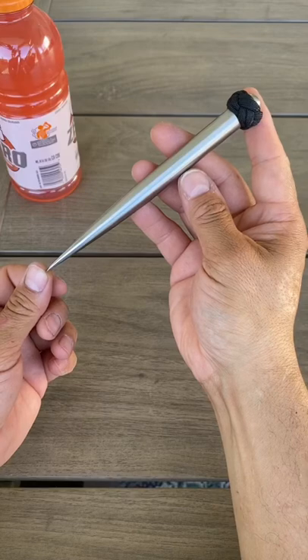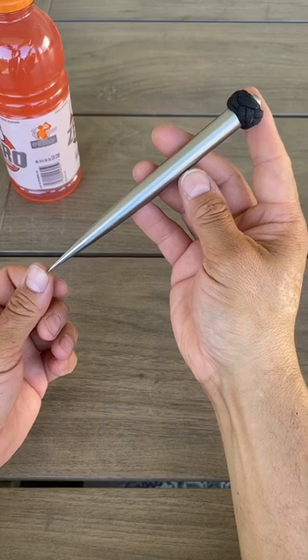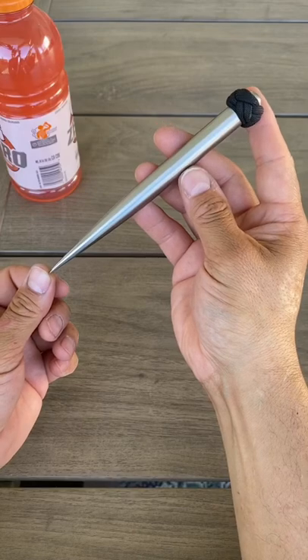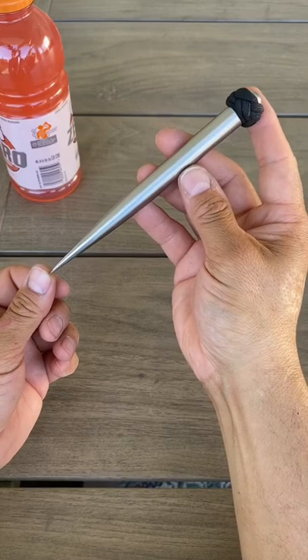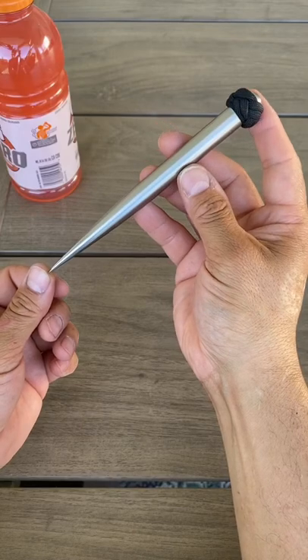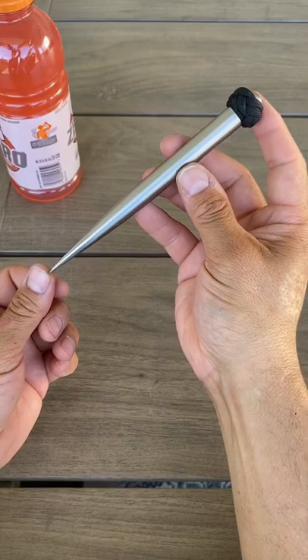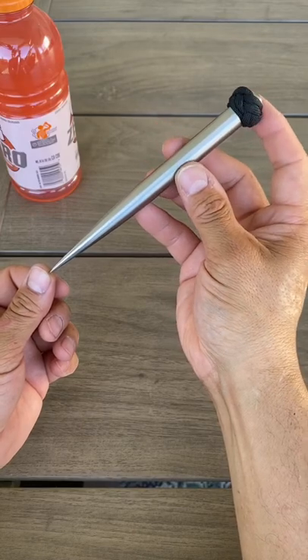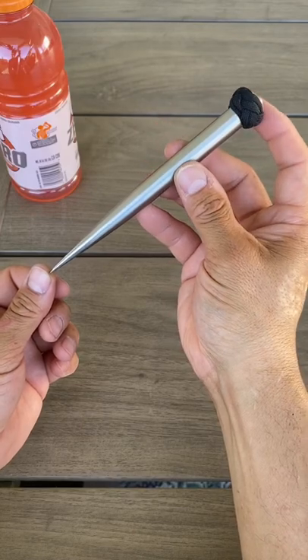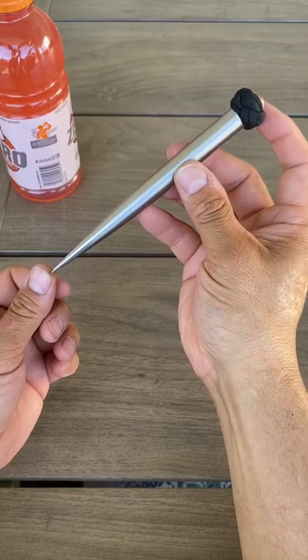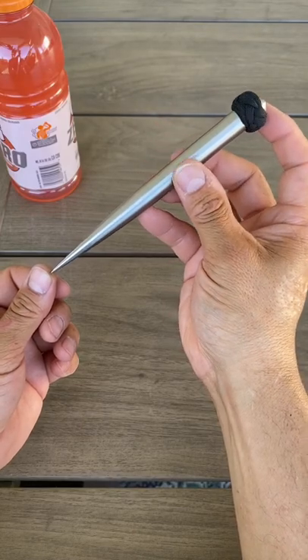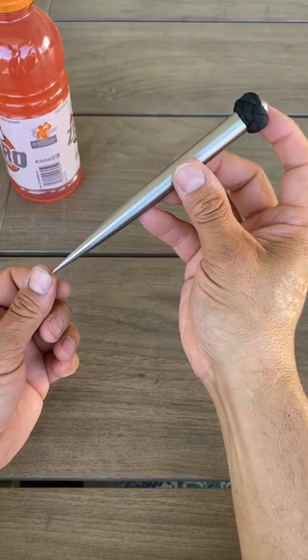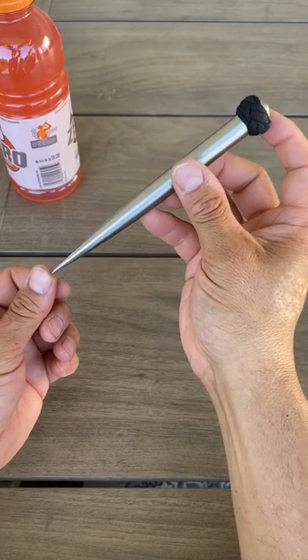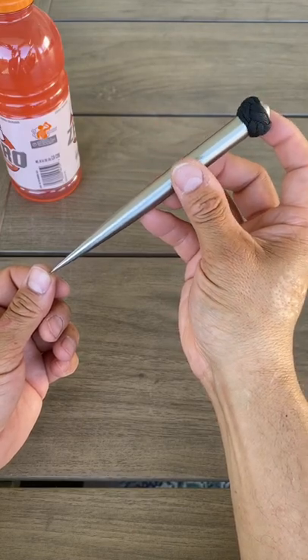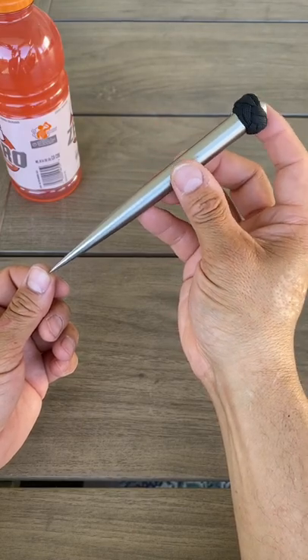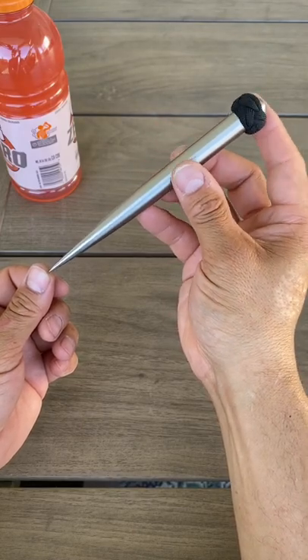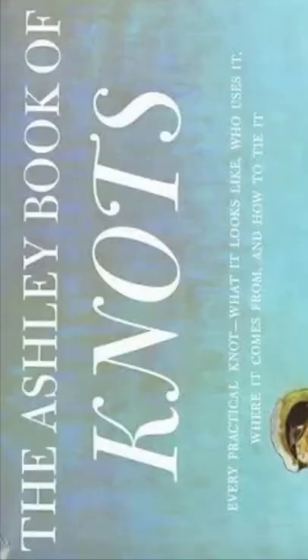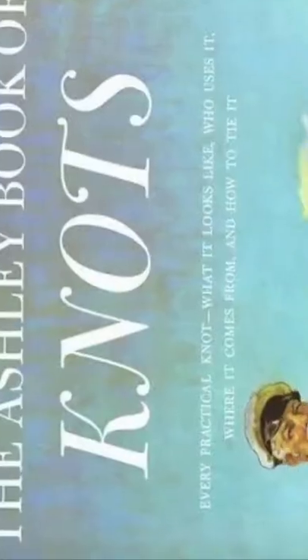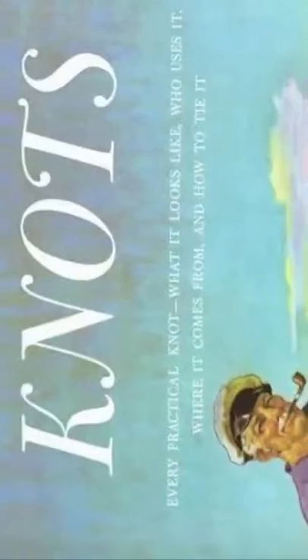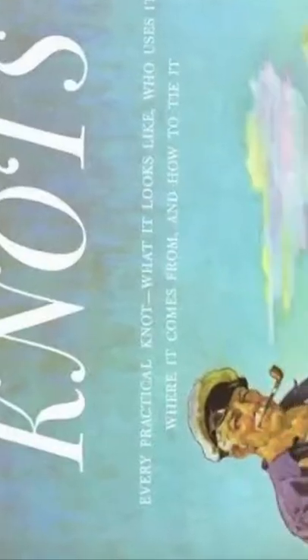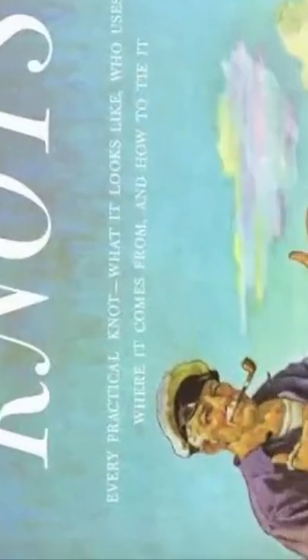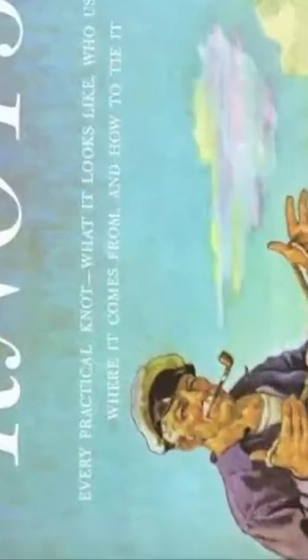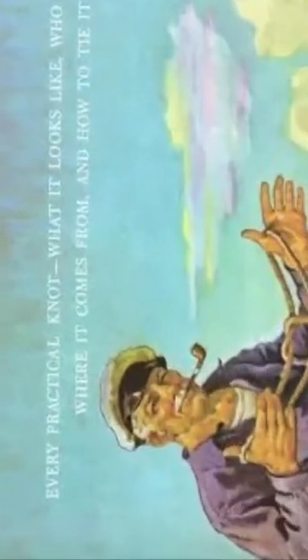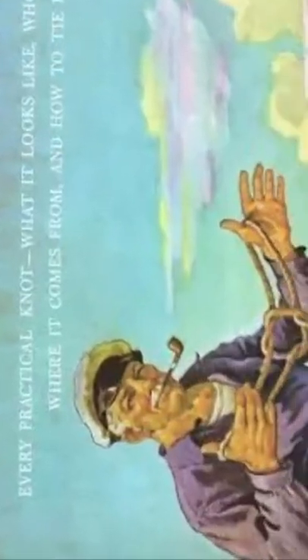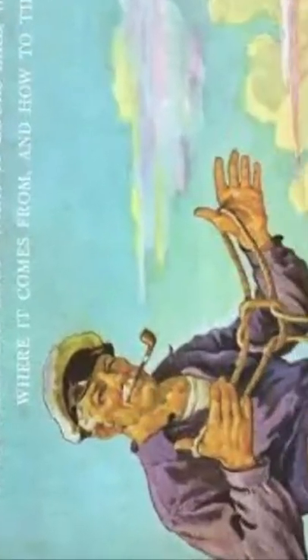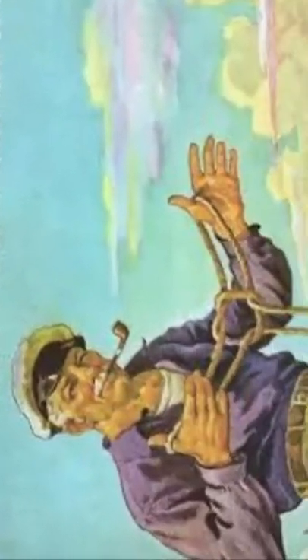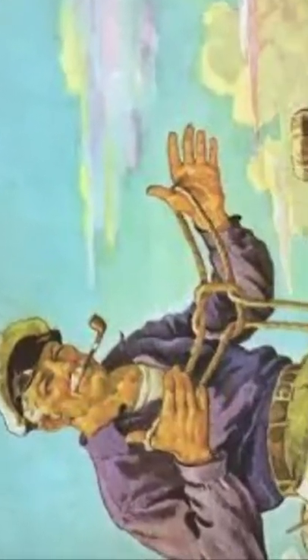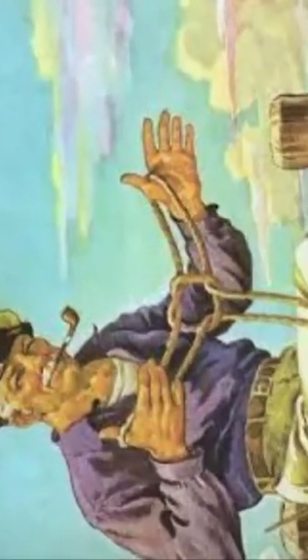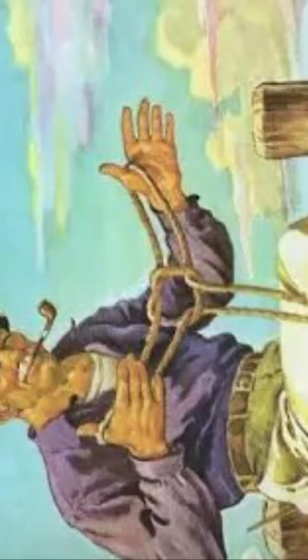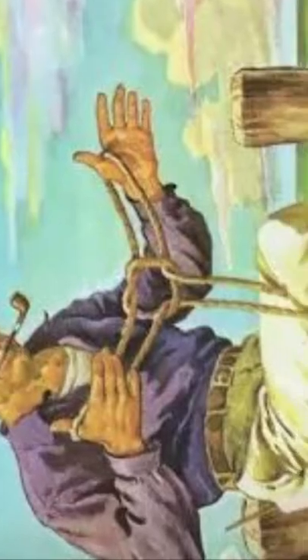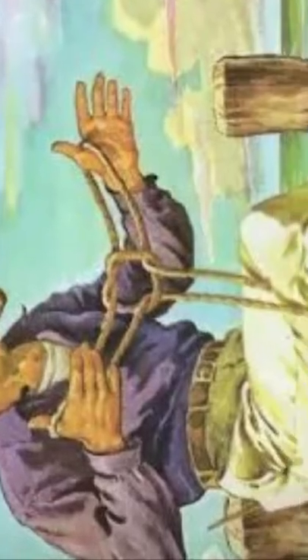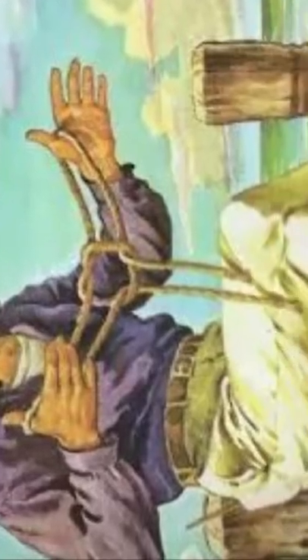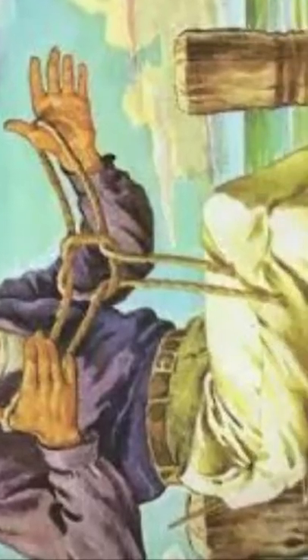So this is a marlin spike. It's mainly used for rope work. In fact, the sailor on the Ashley Book of Knots has one in his back pocket.